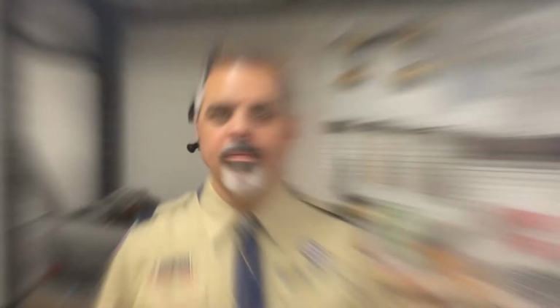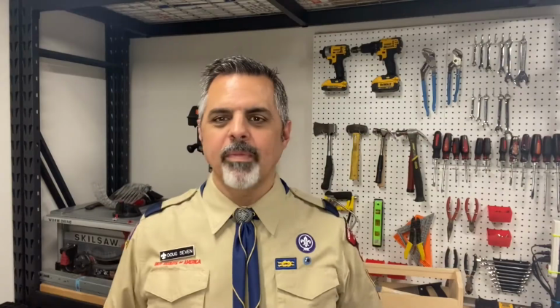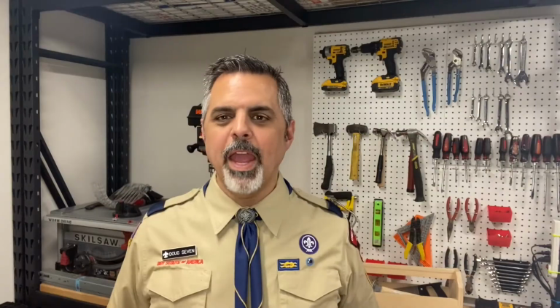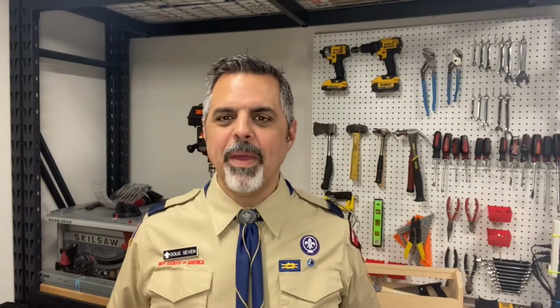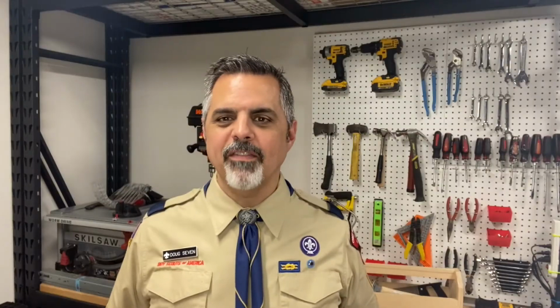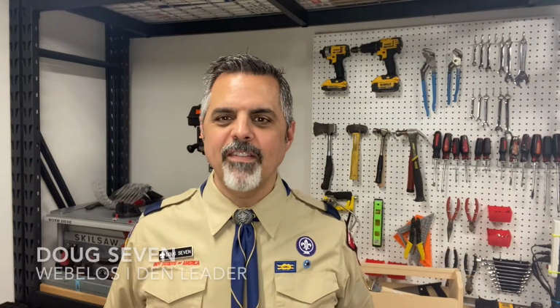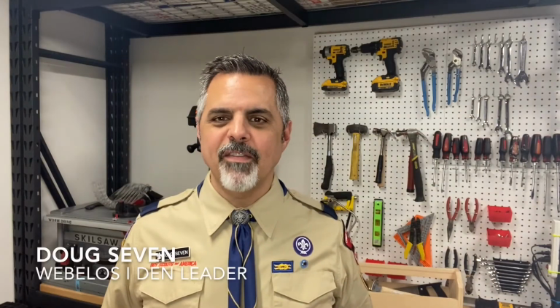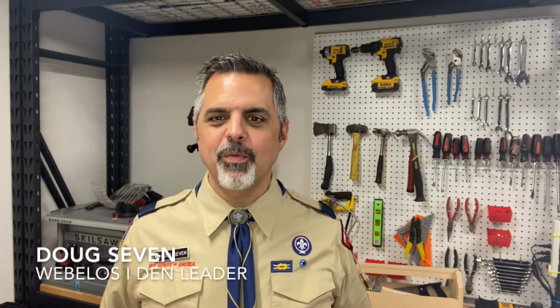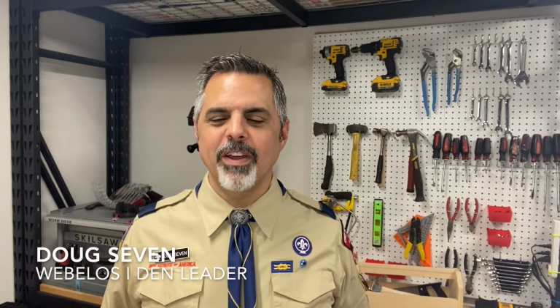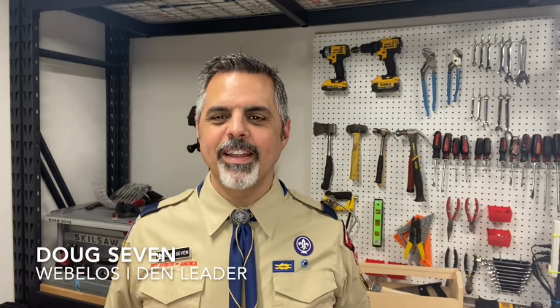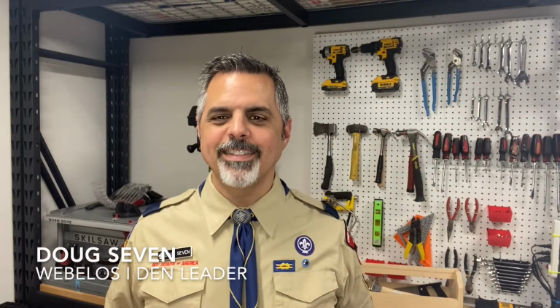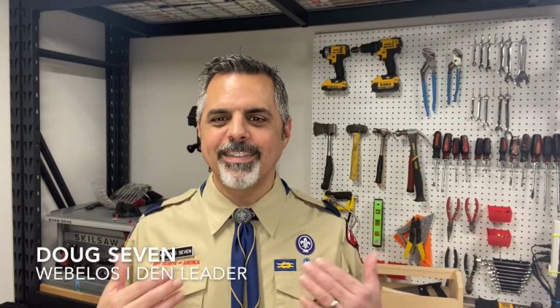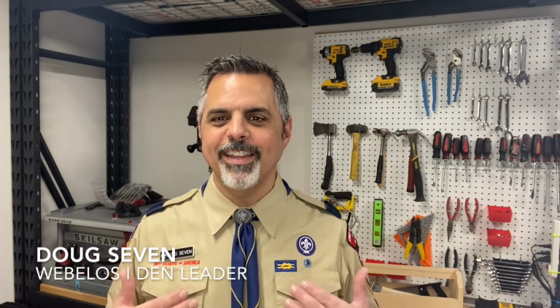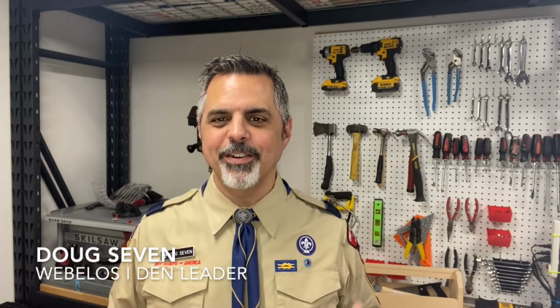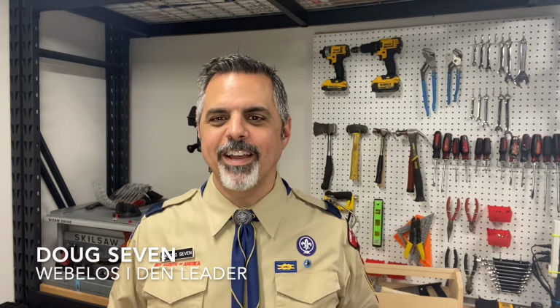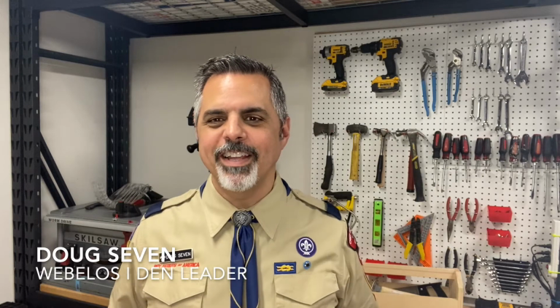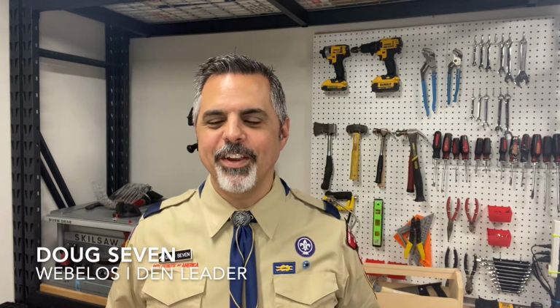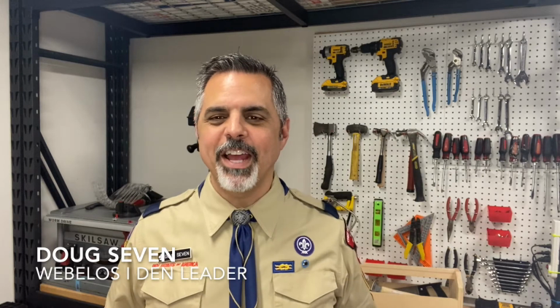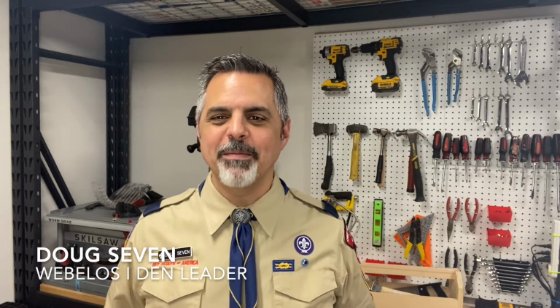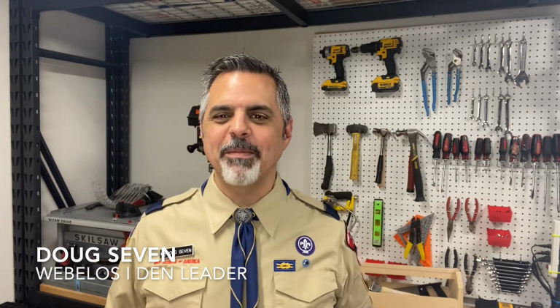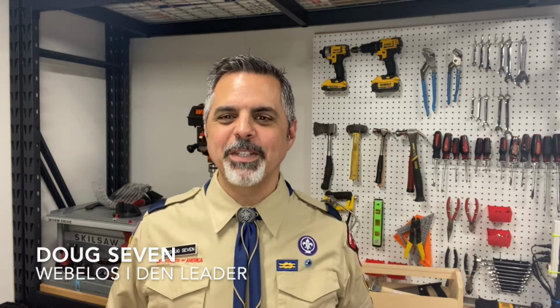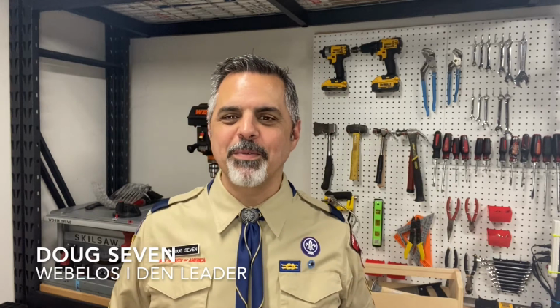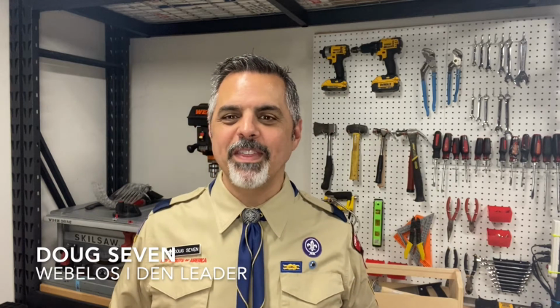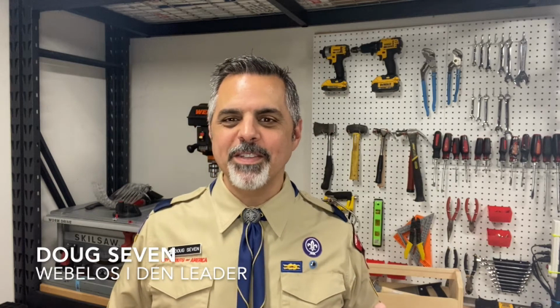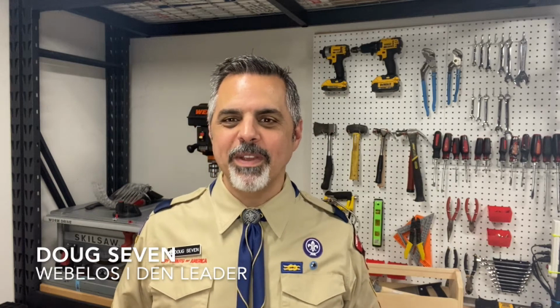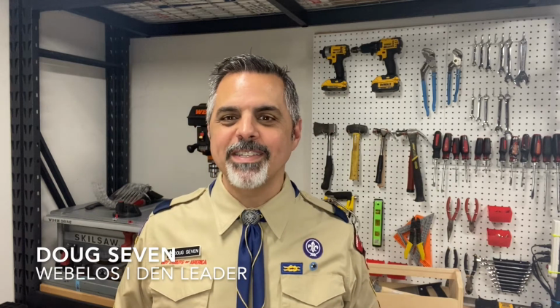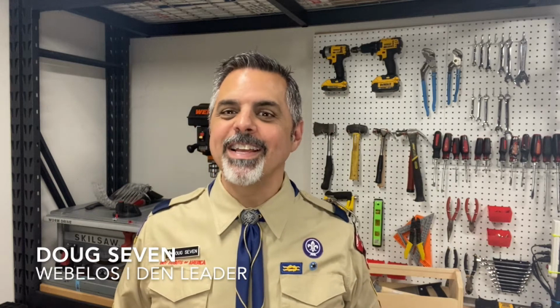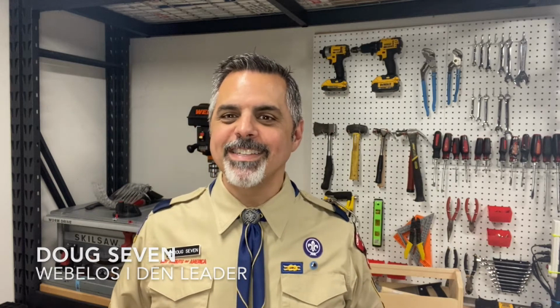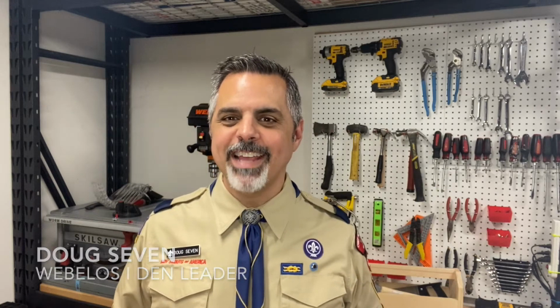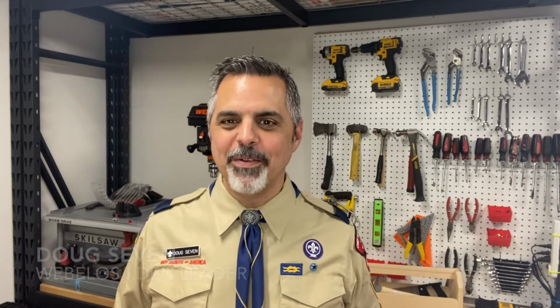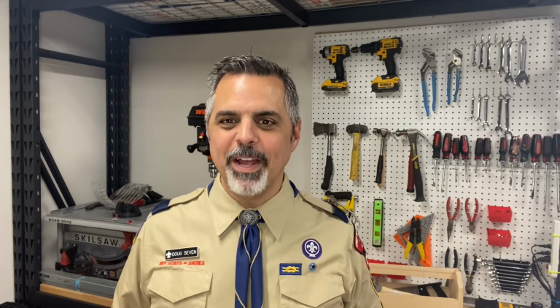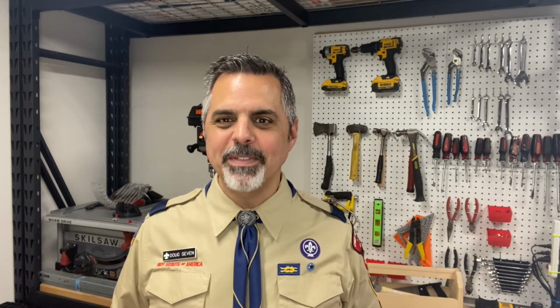Hey Pack 571, it's Den Leader Doug here and I'm coming to you with this week's Scout Update.